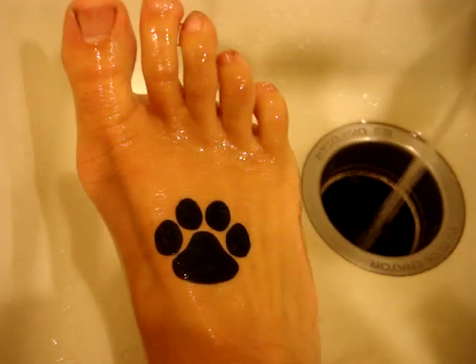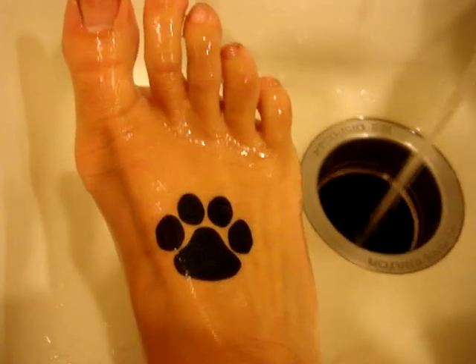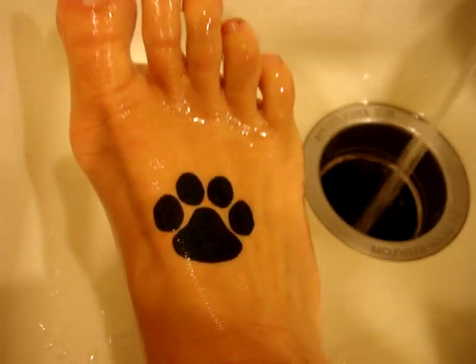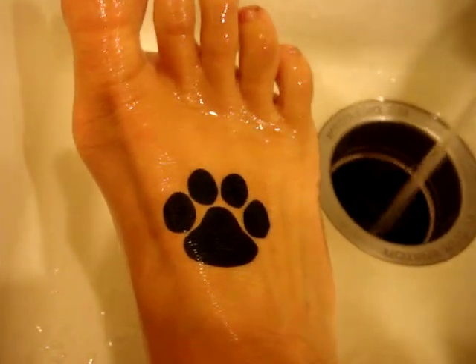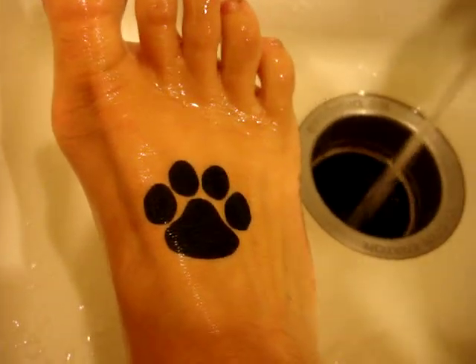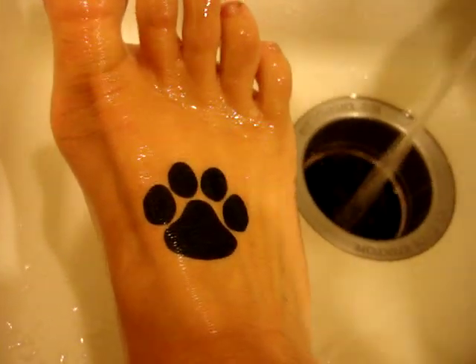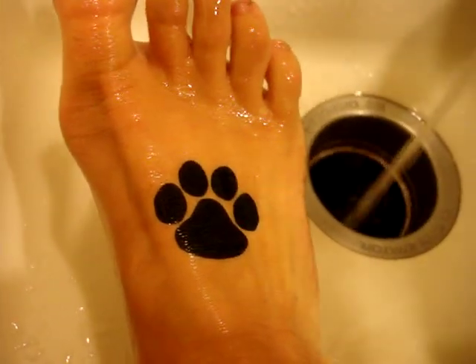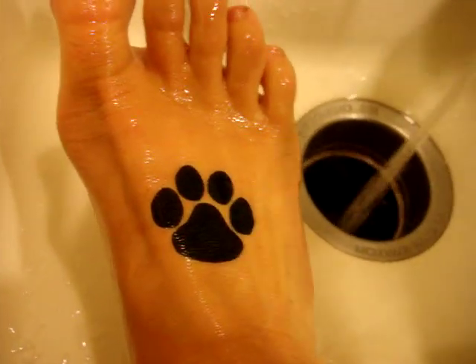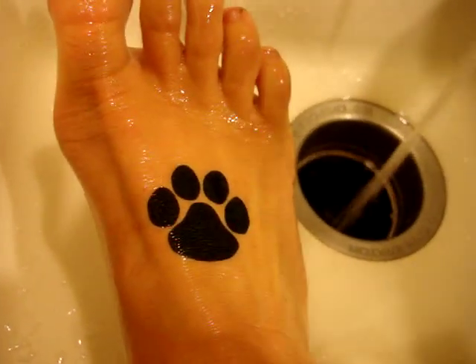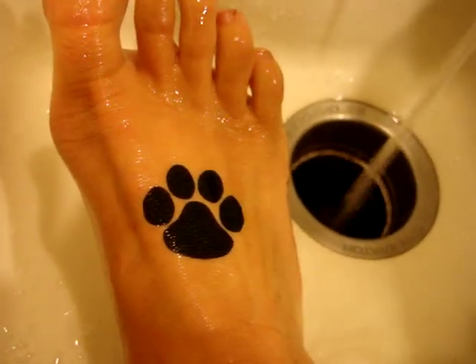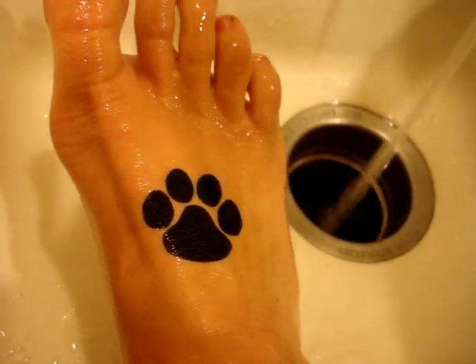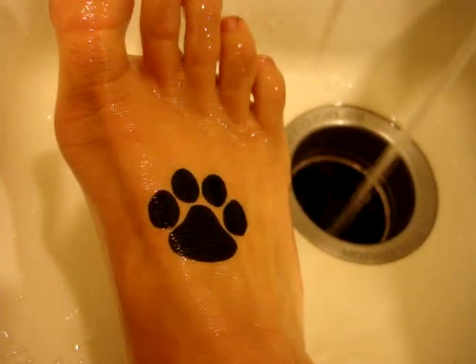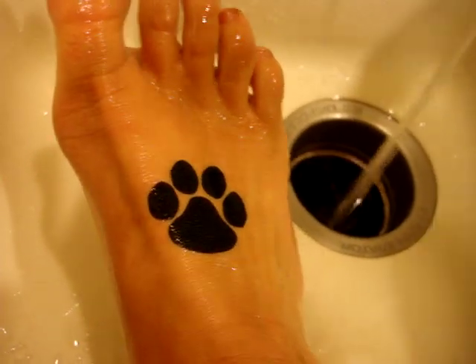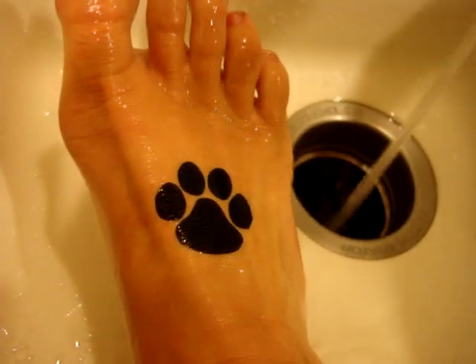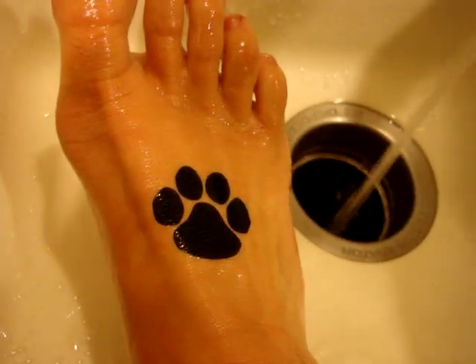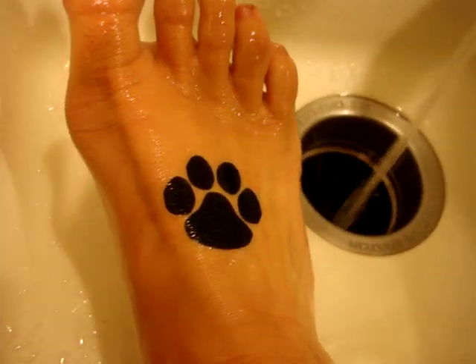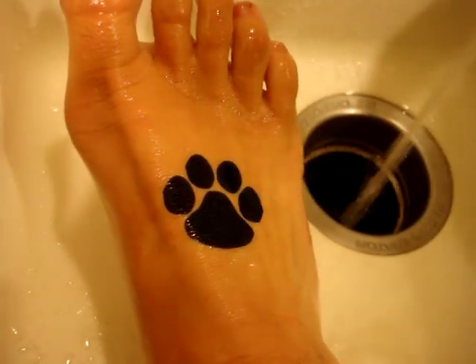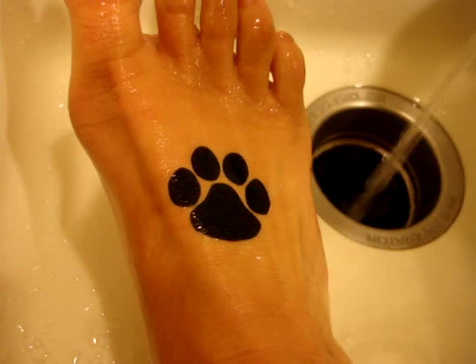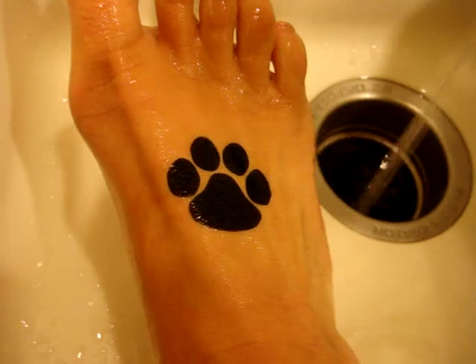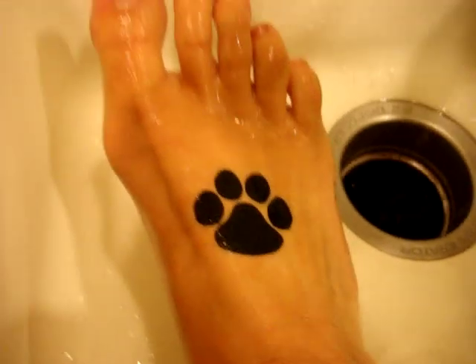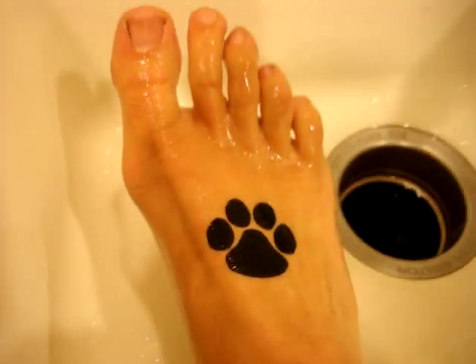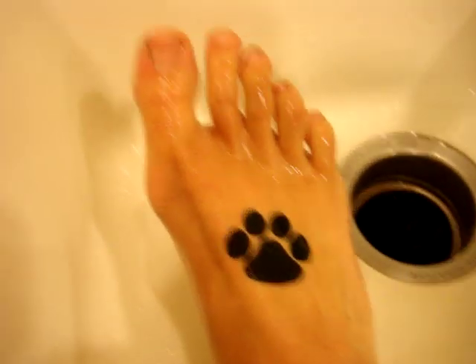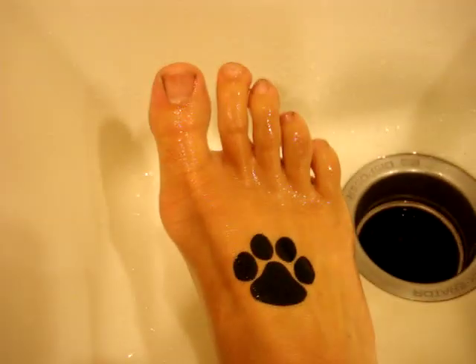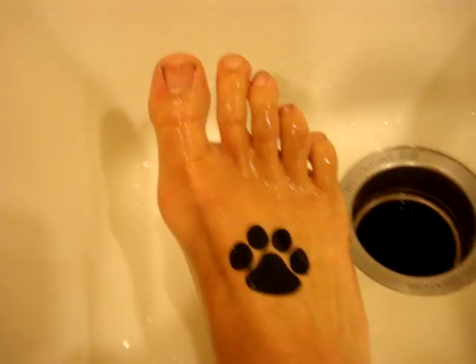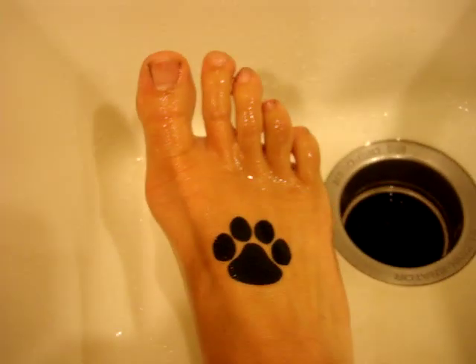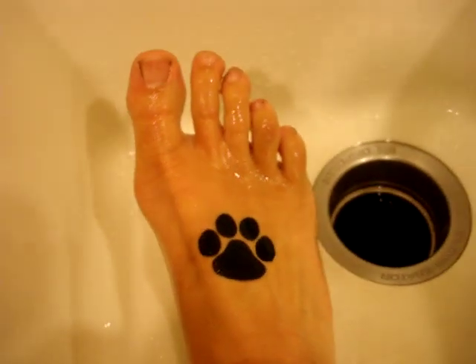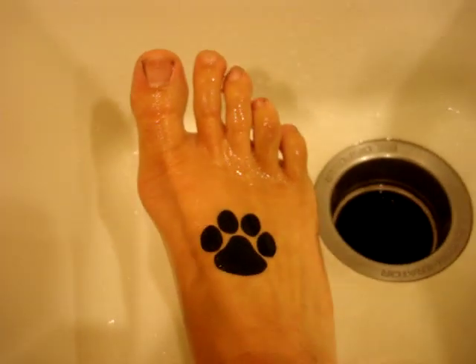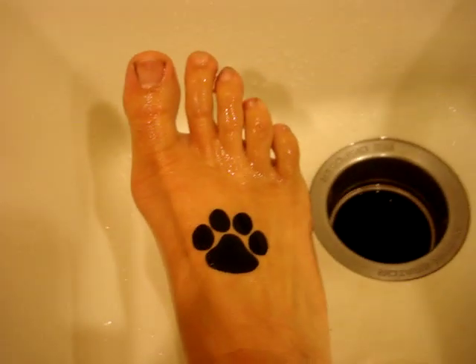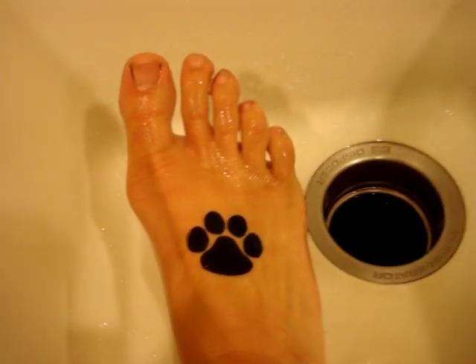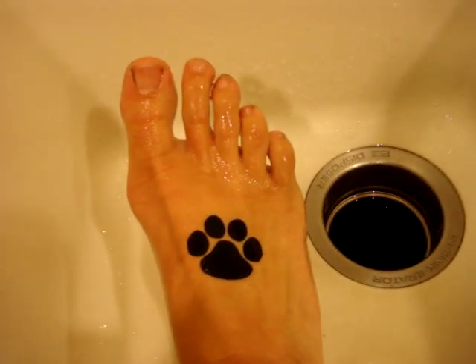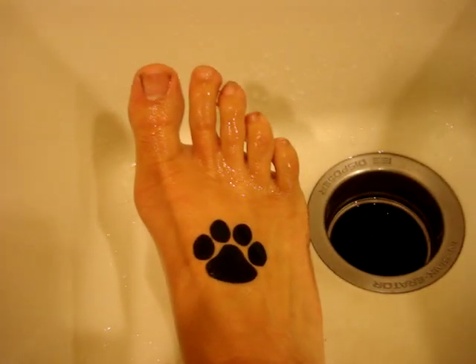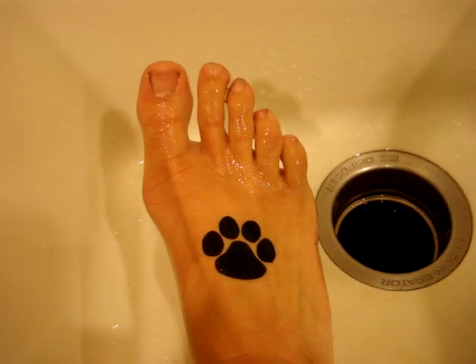That is so cool! Look, Charlie Man, I got a paw print. Did you step on my foot?